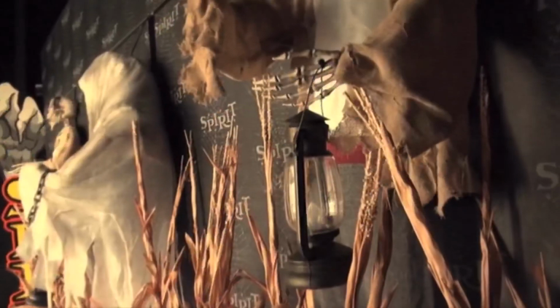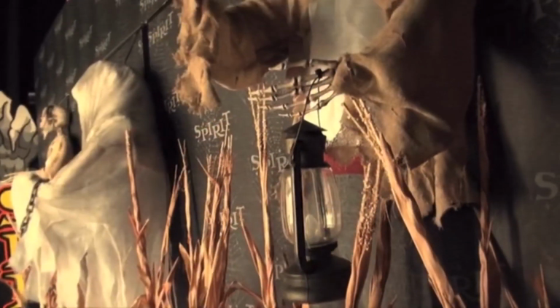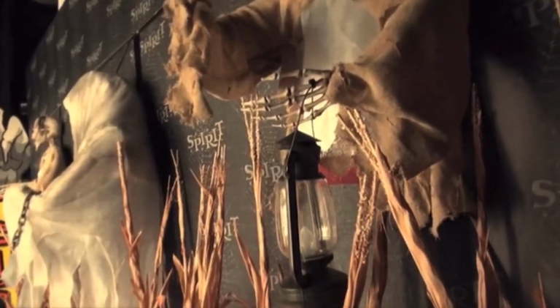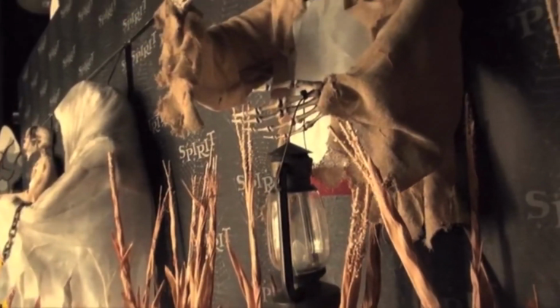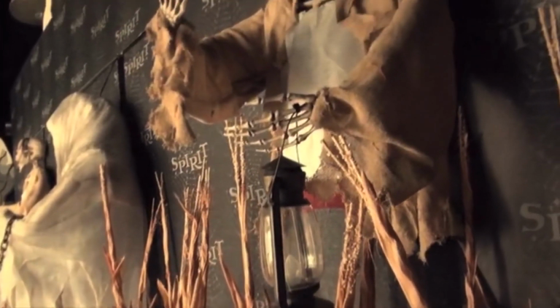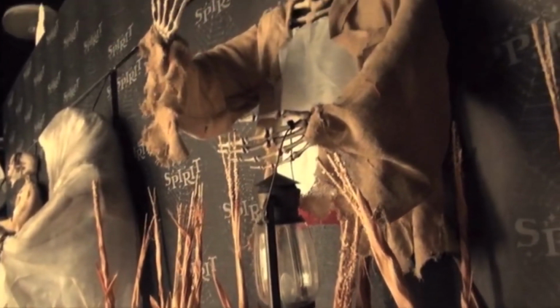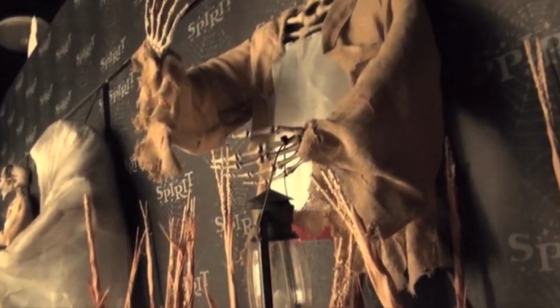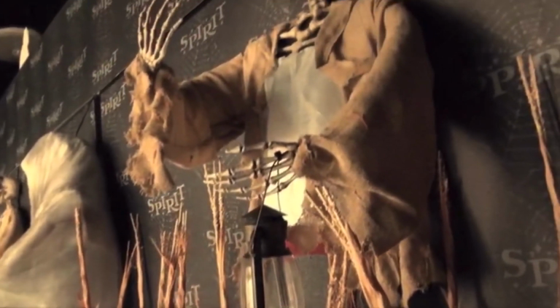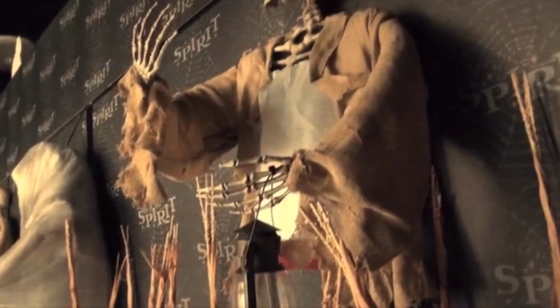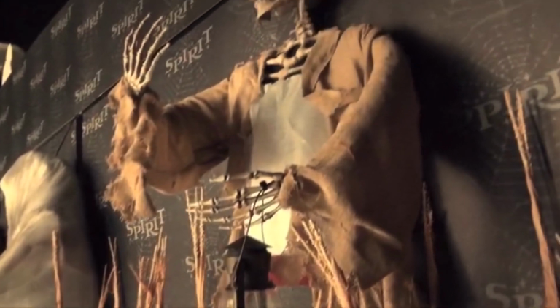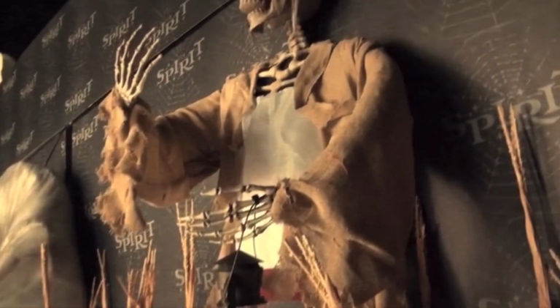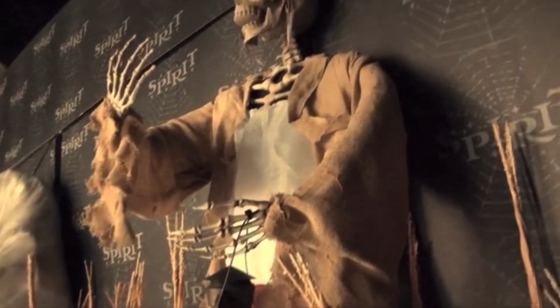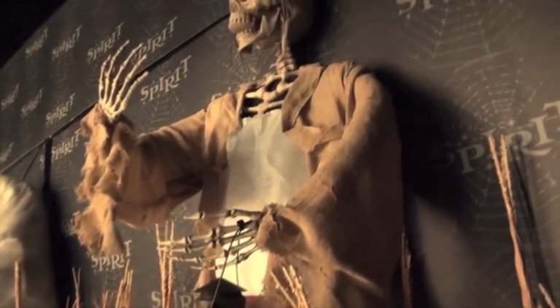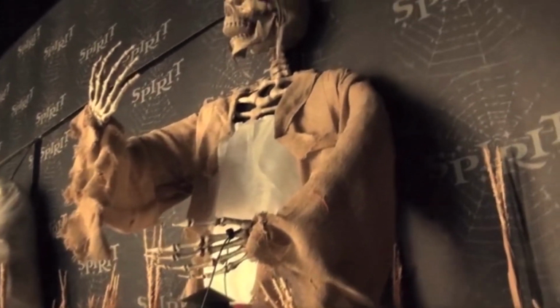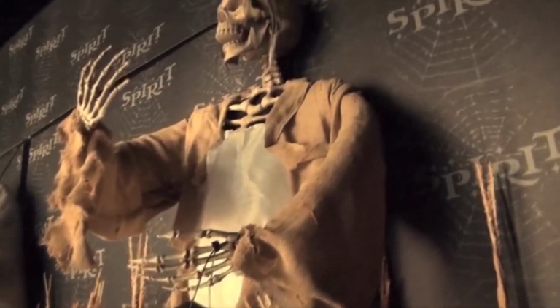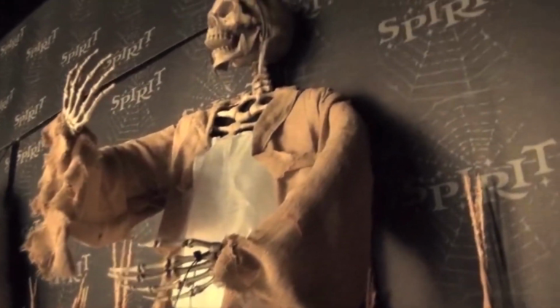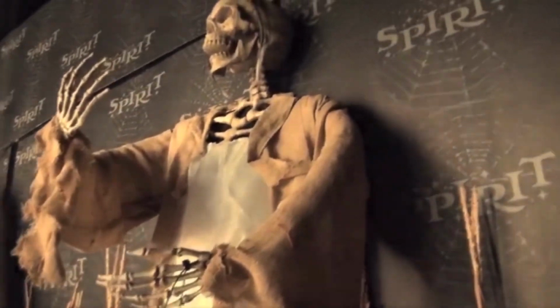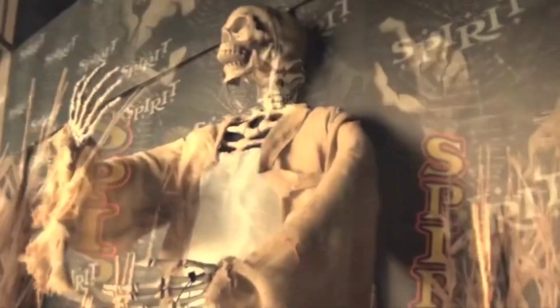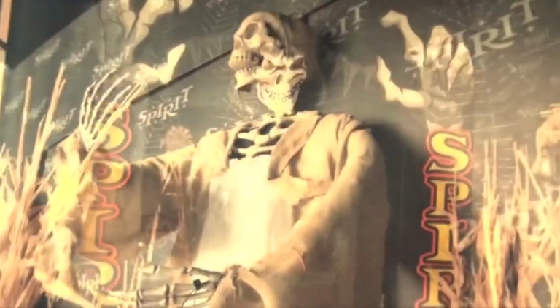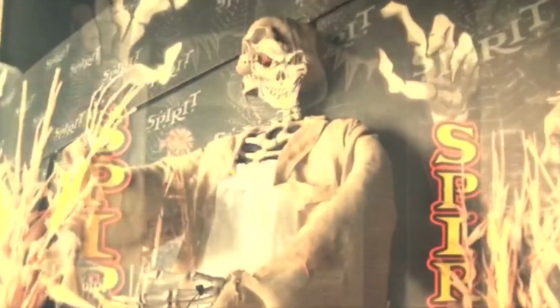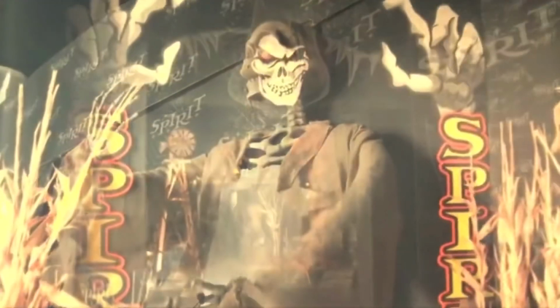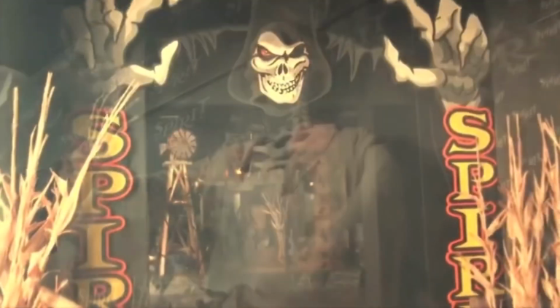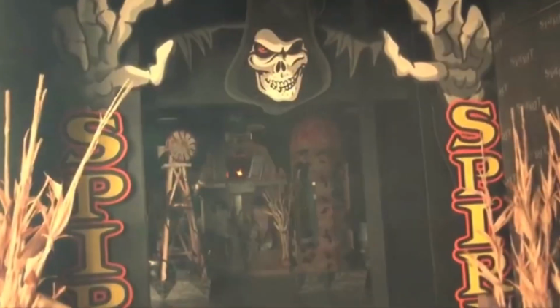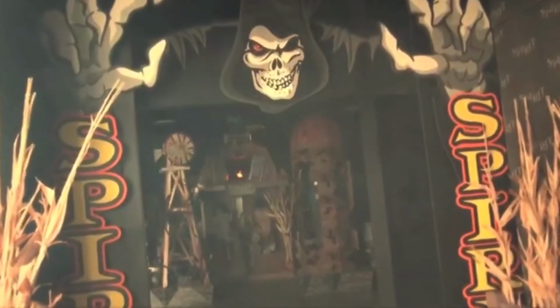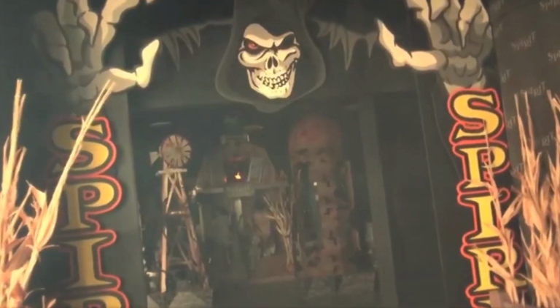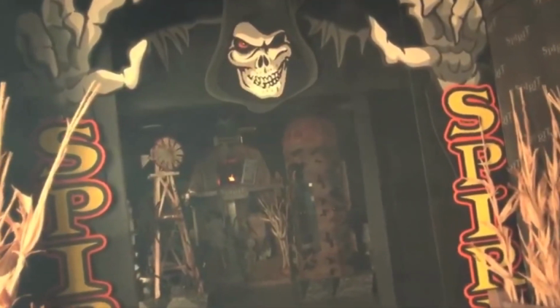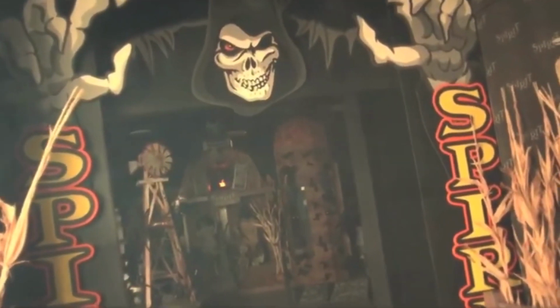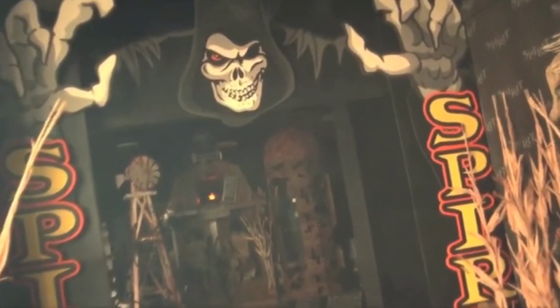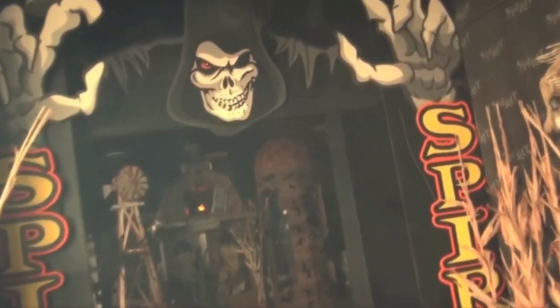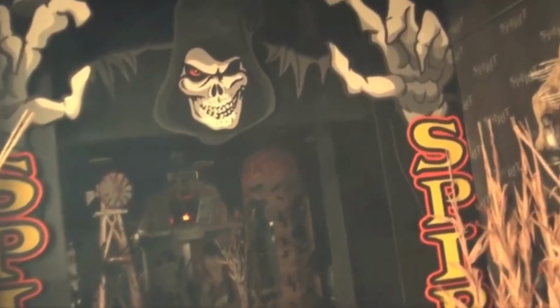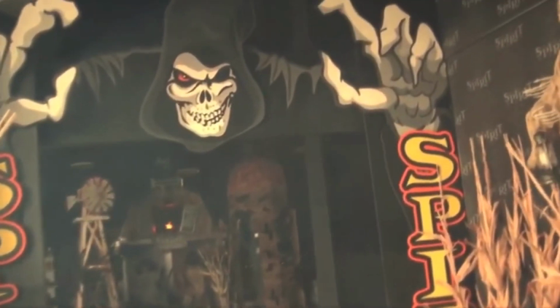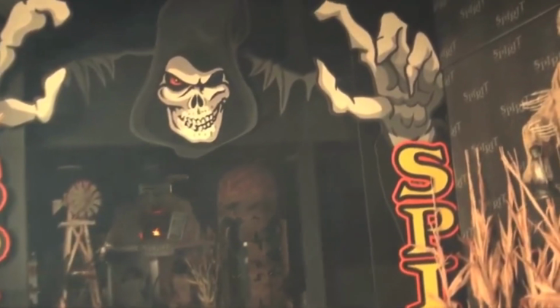Hello everyone, welcome back to my channel. My name is Gino Haunter, and today's video will be about my top 5 favorite animatronics from Spirit Halloween 2012.